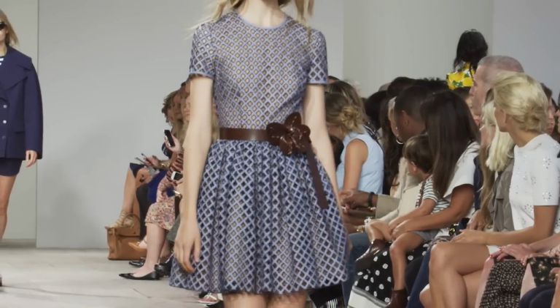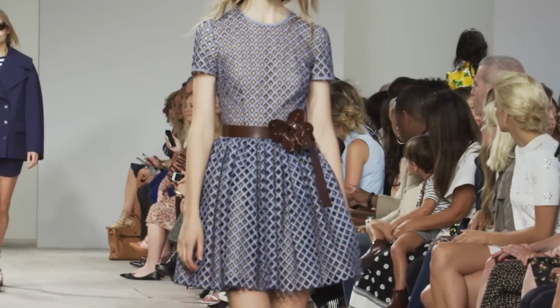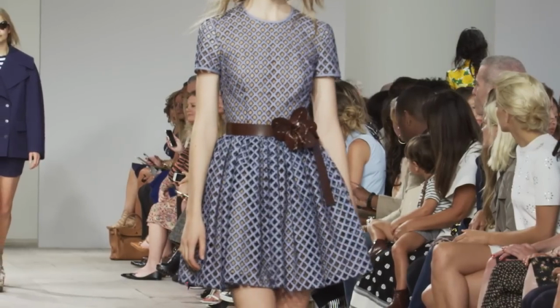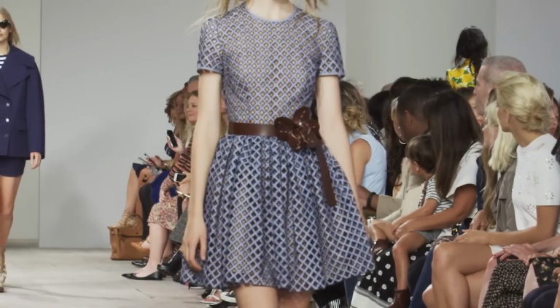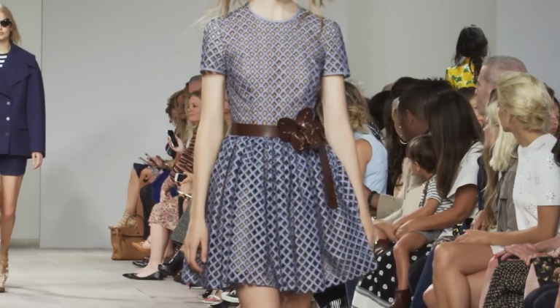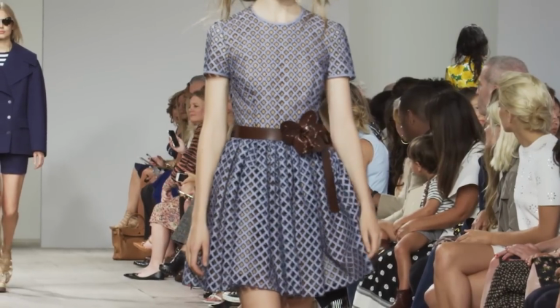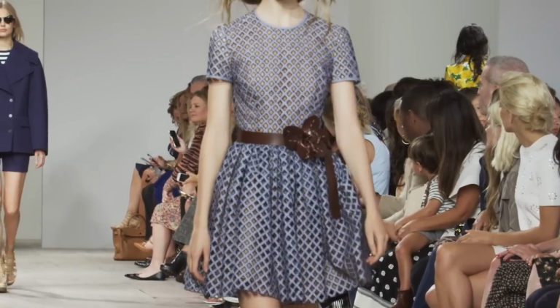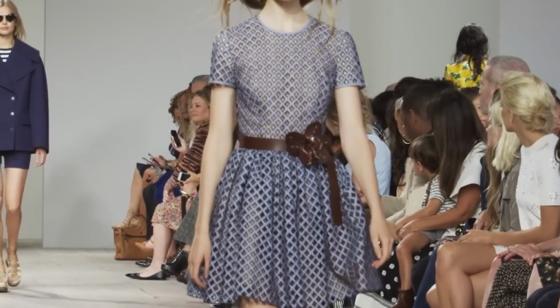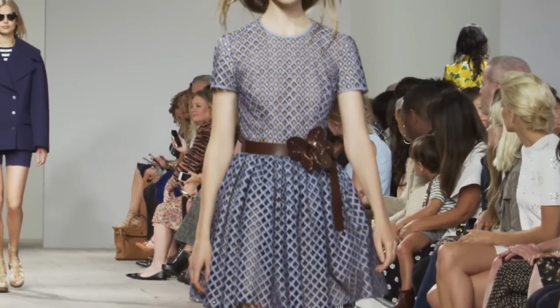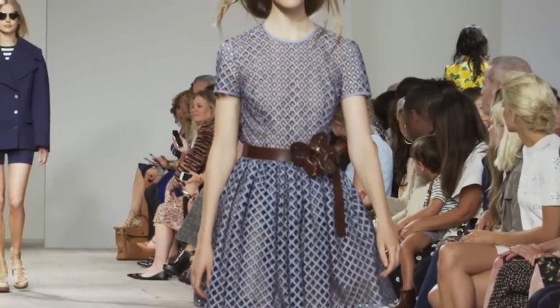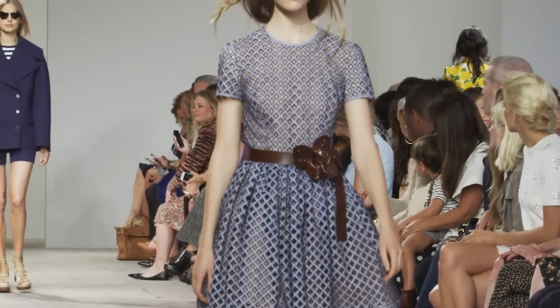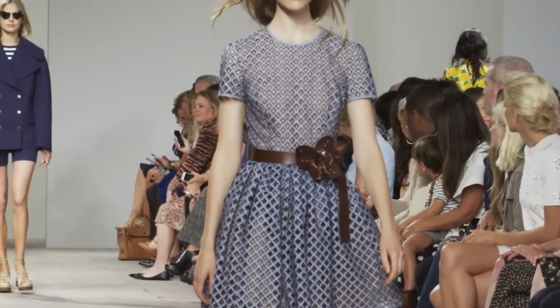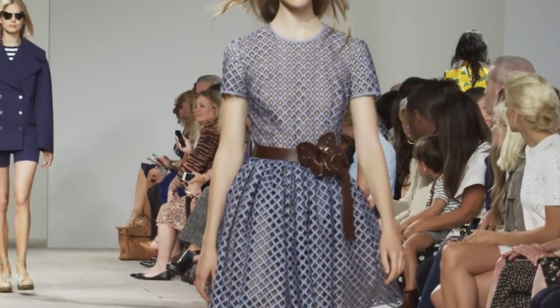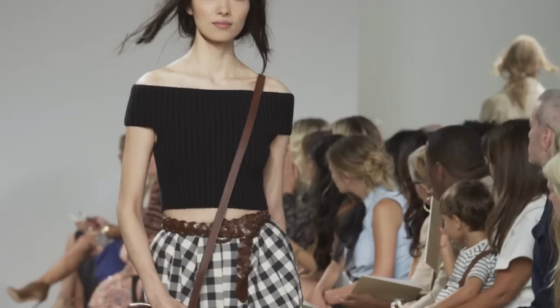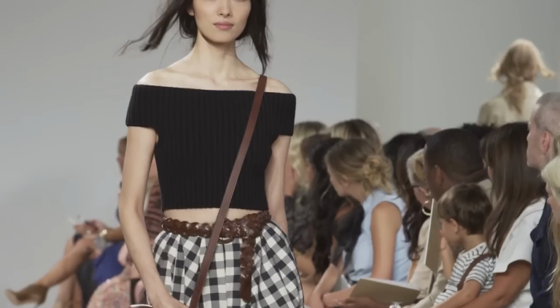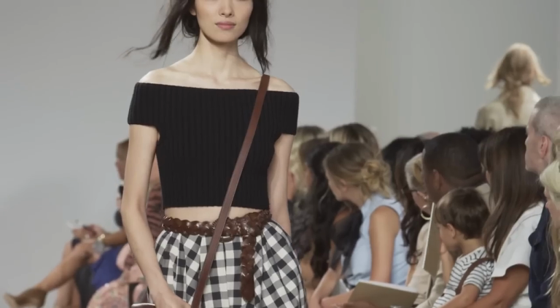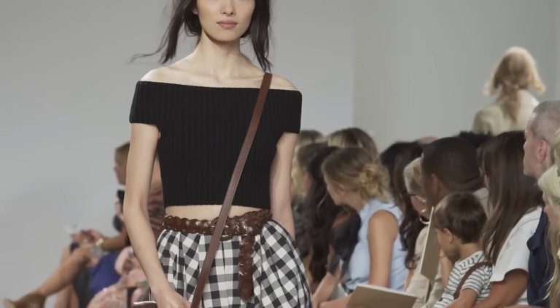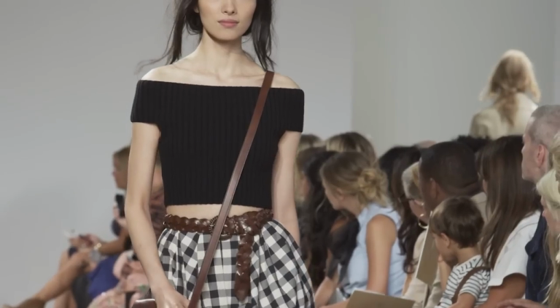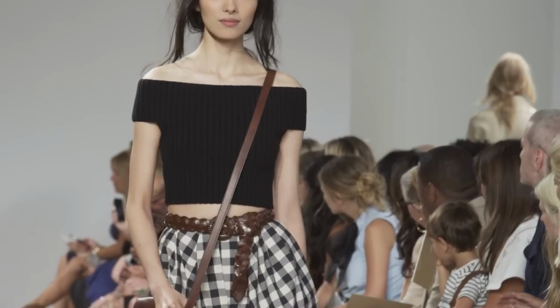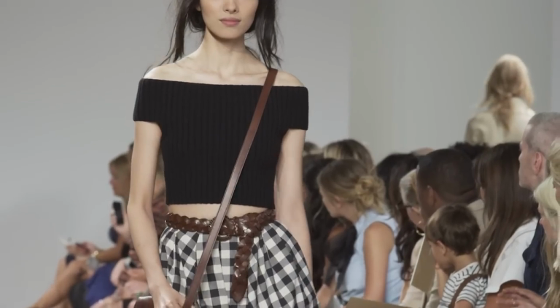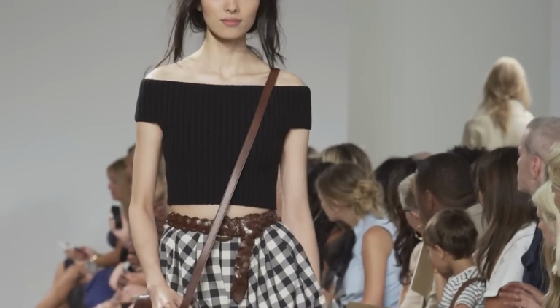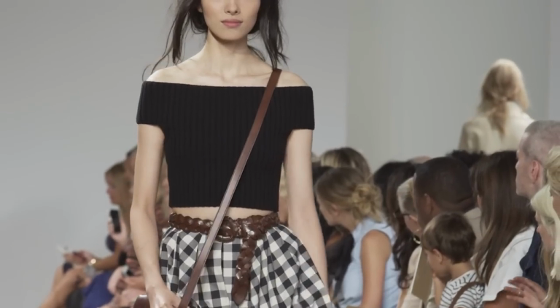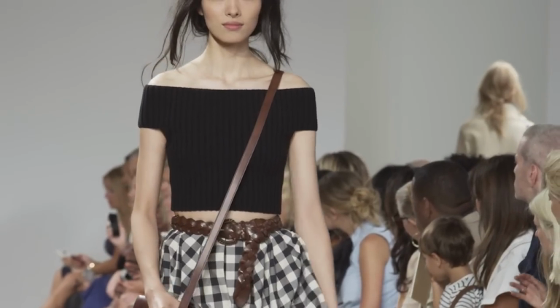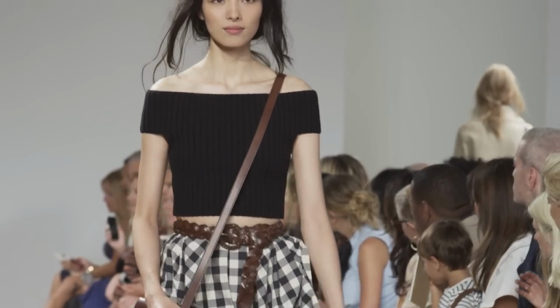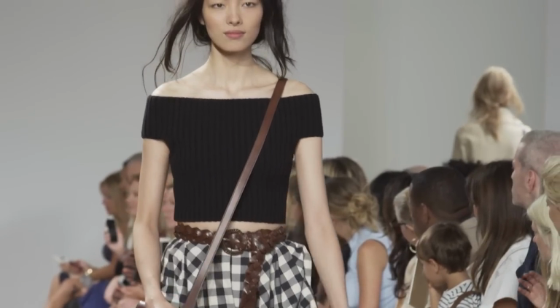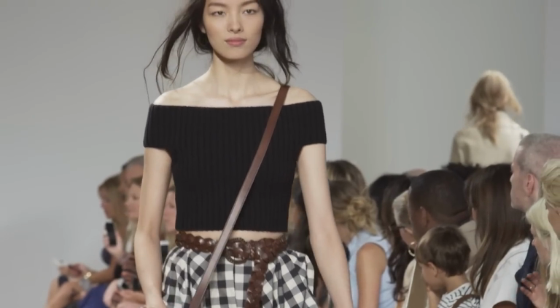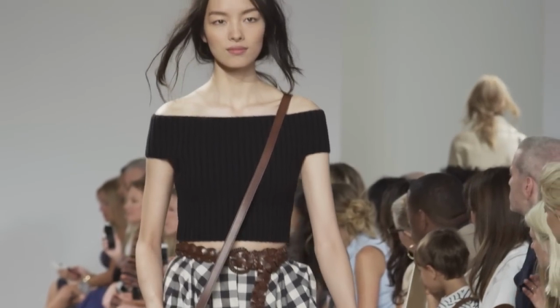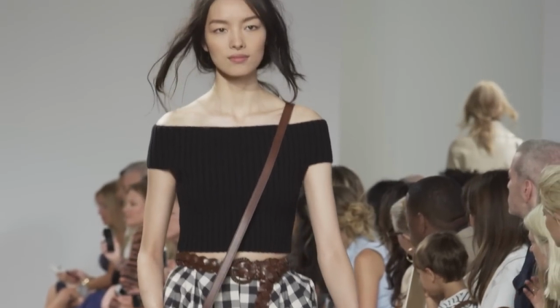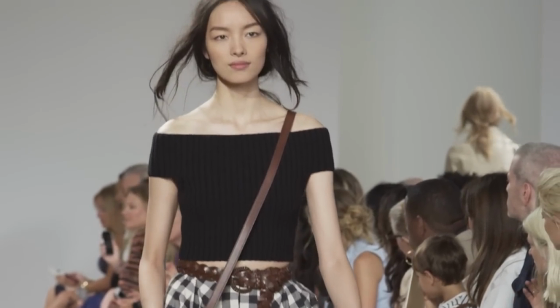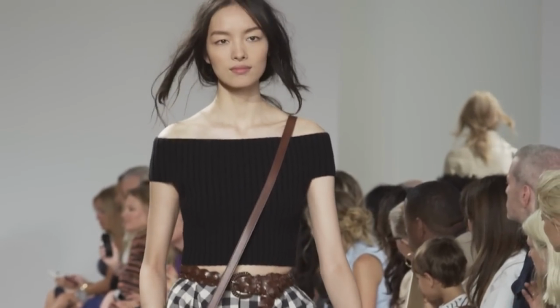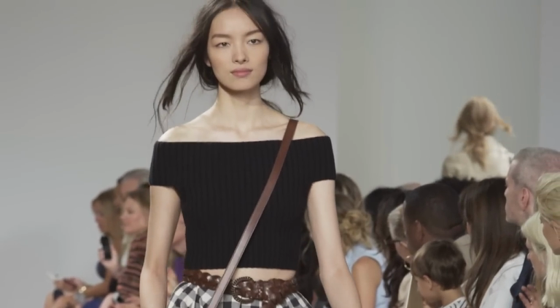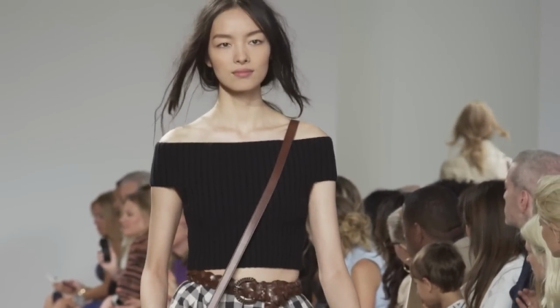I love them worn with something as simple as a beautiful t-shirt or a great guy's shirt.